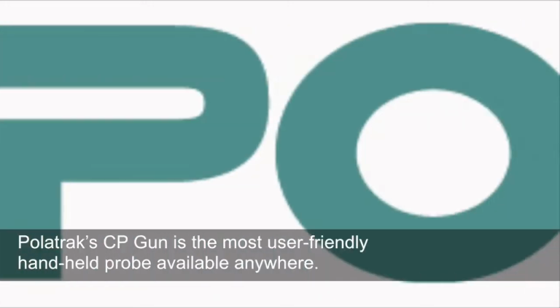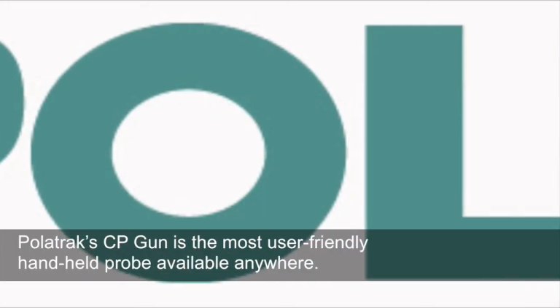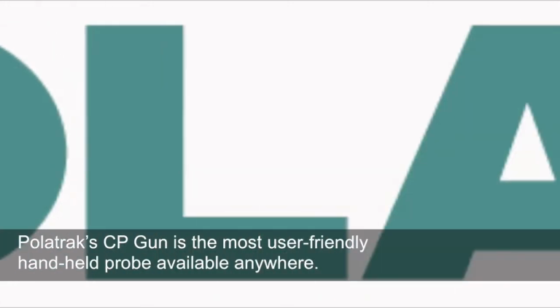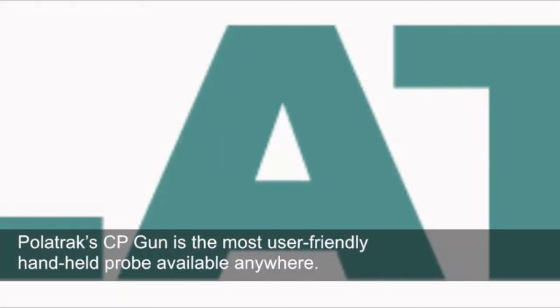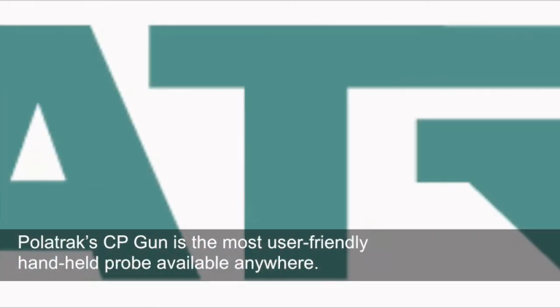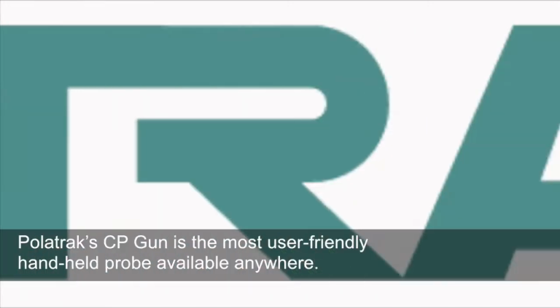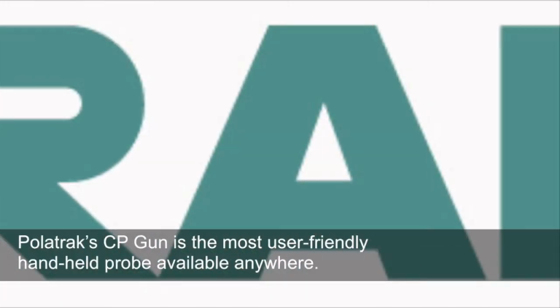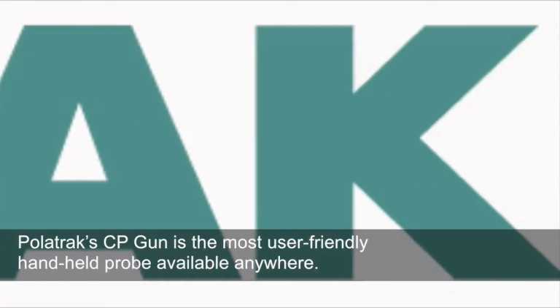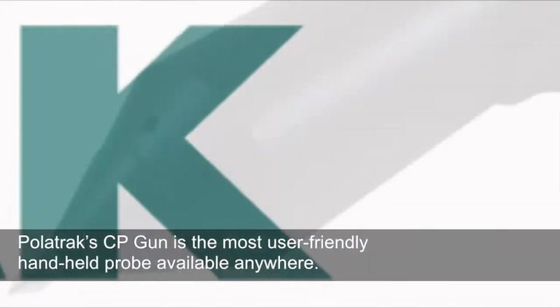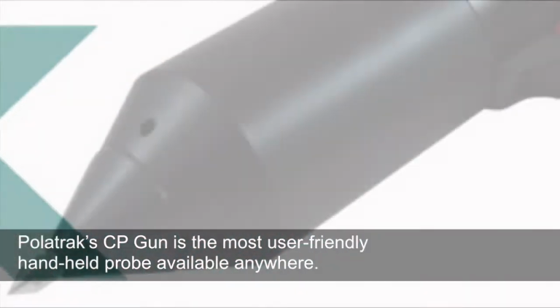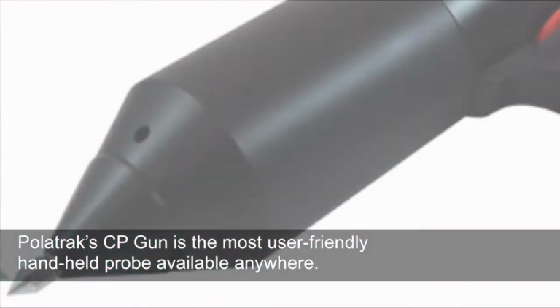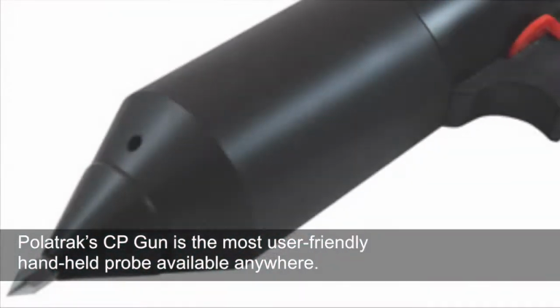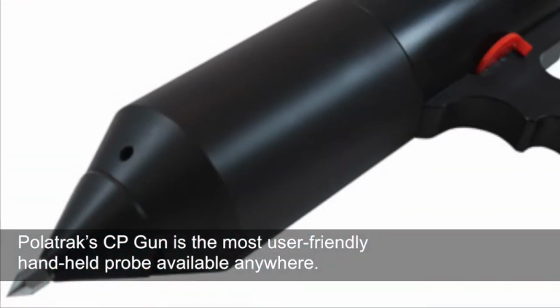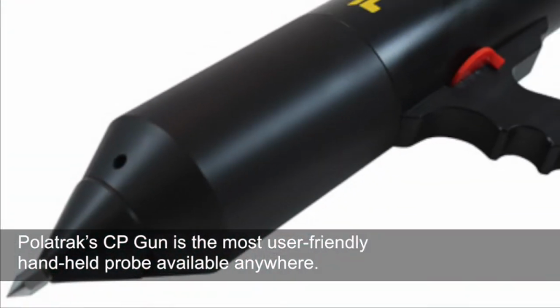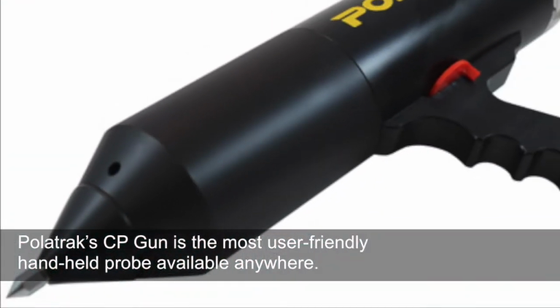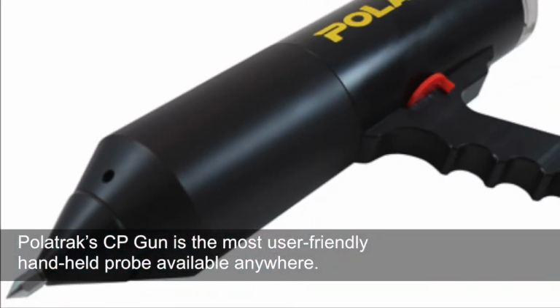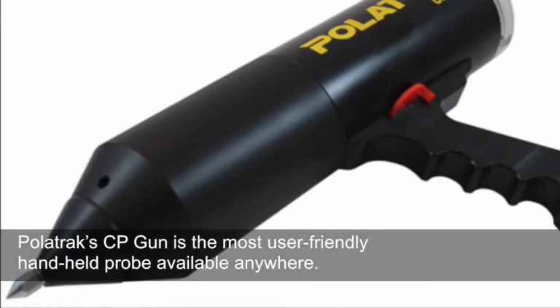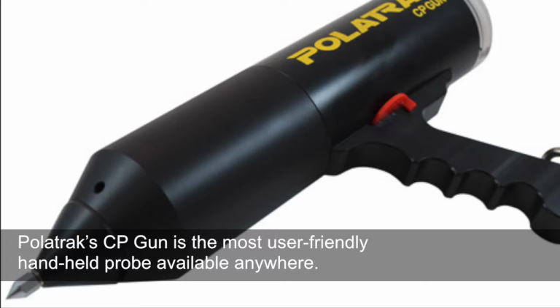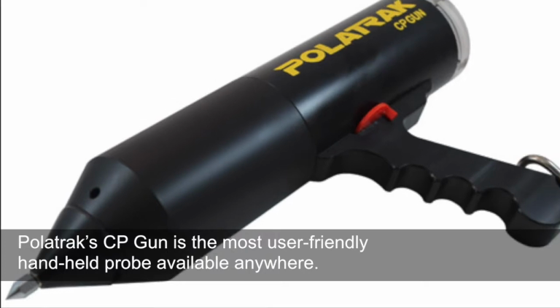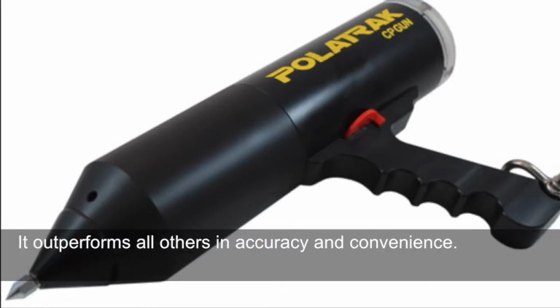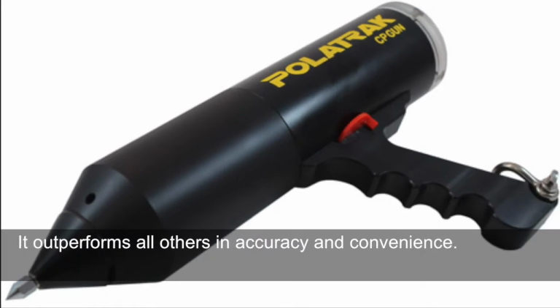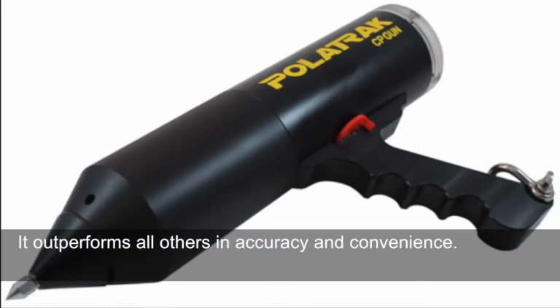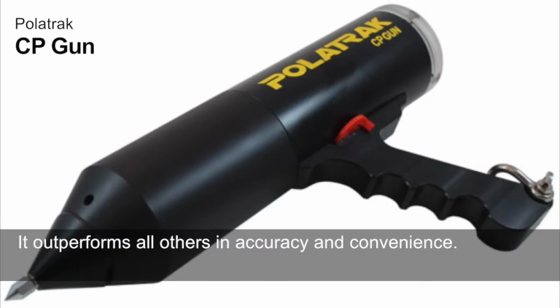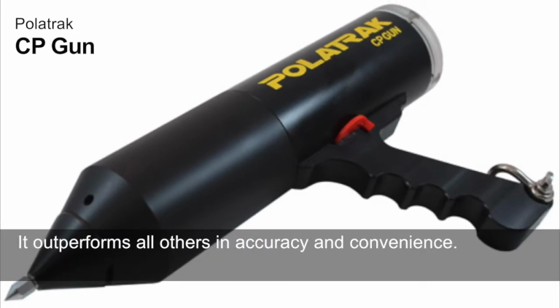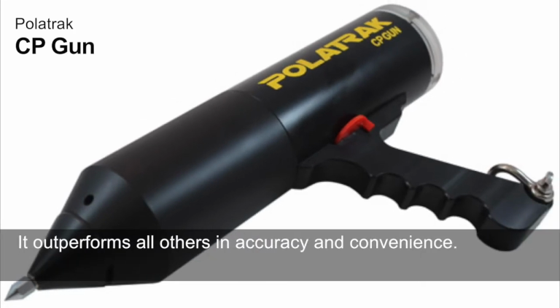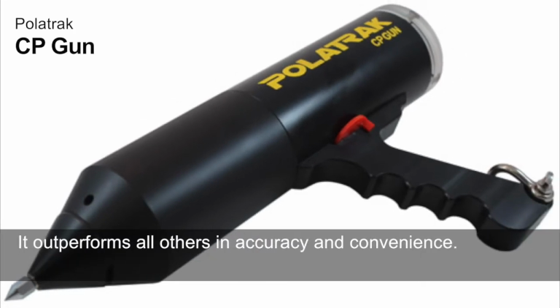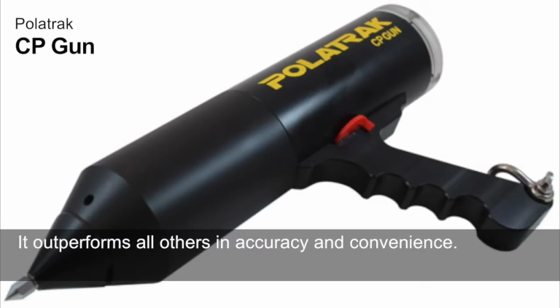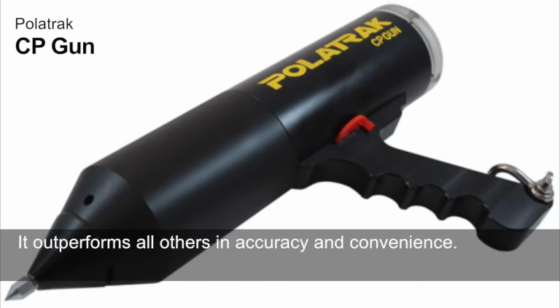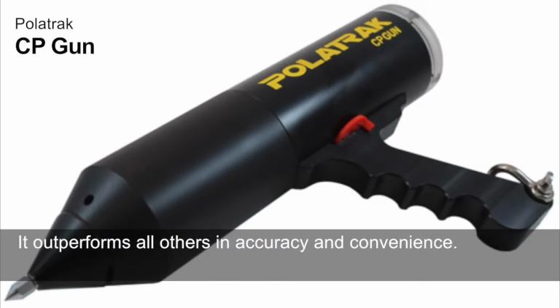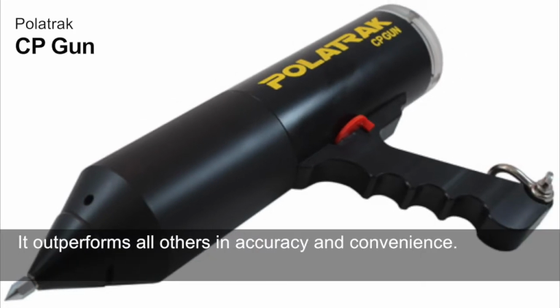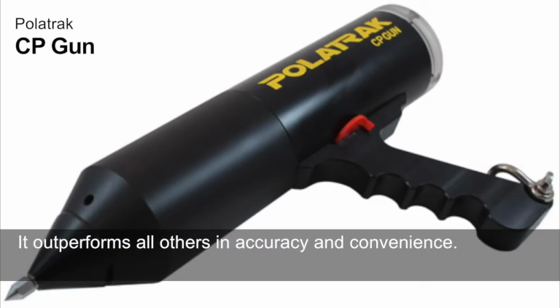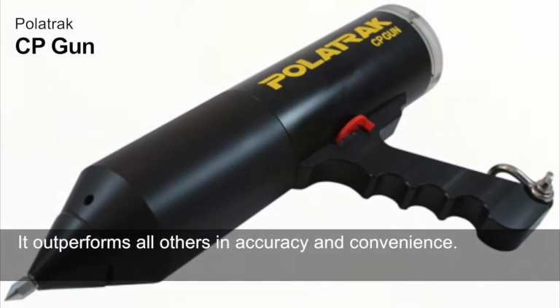Polatrac's CP gun is the most user-friendly handheld probe available anywhere. It outperforms all others in accuracy and convenience.